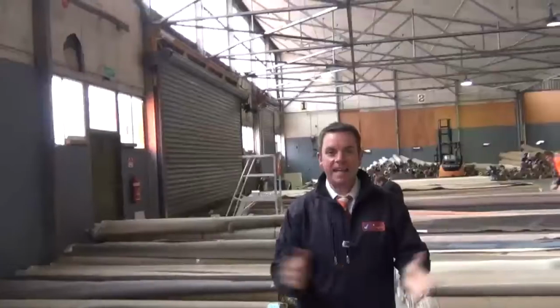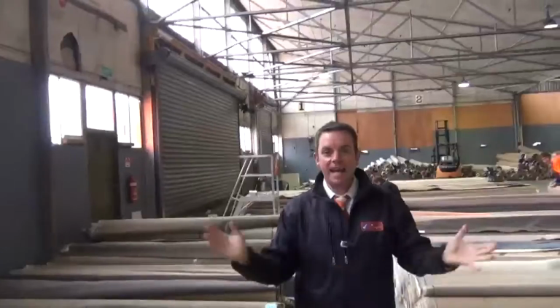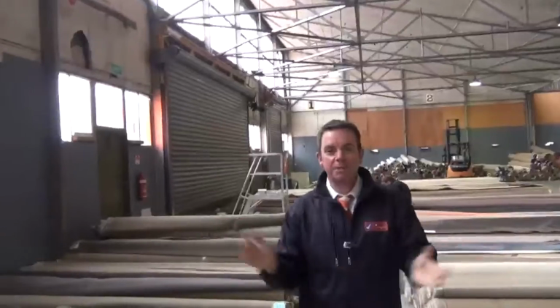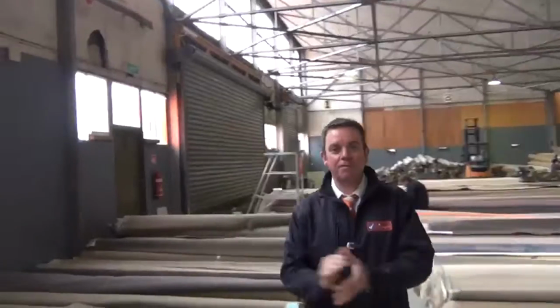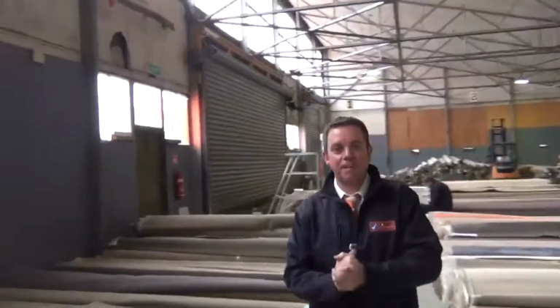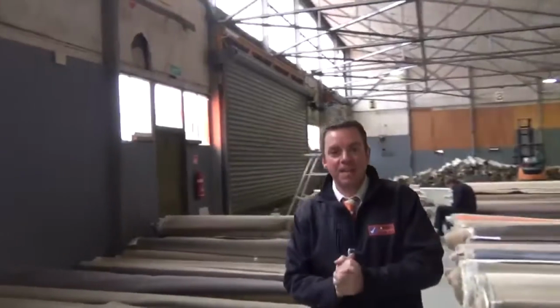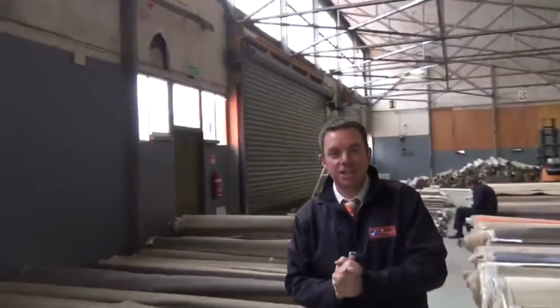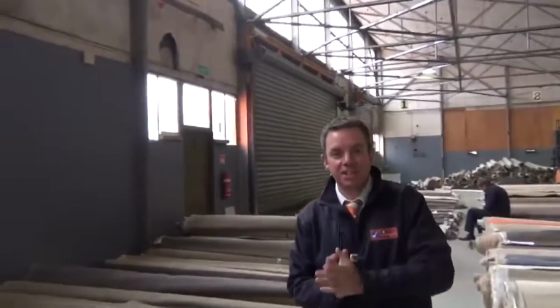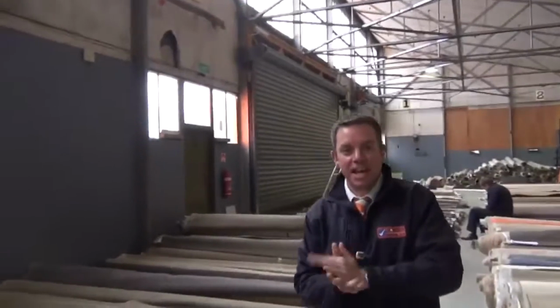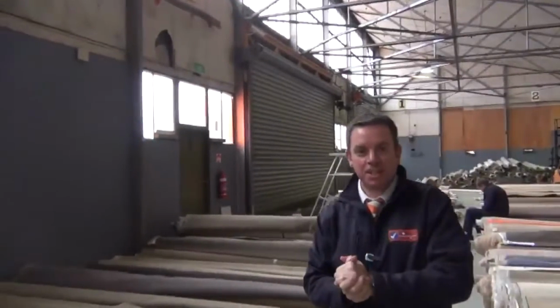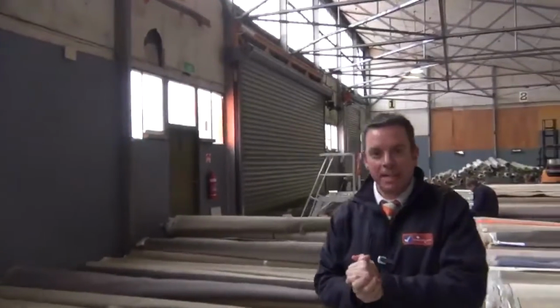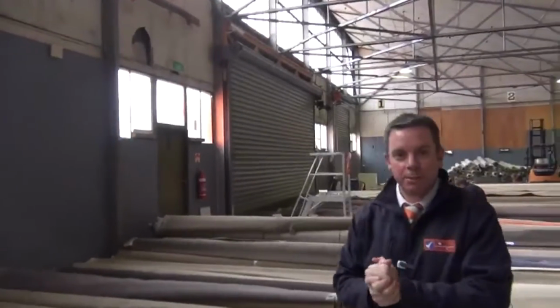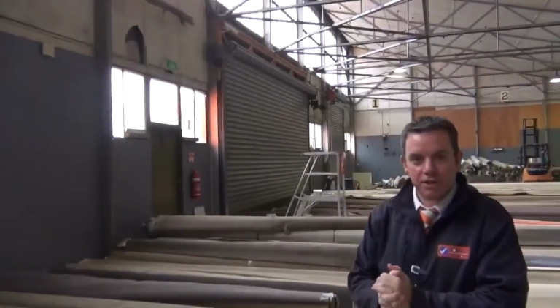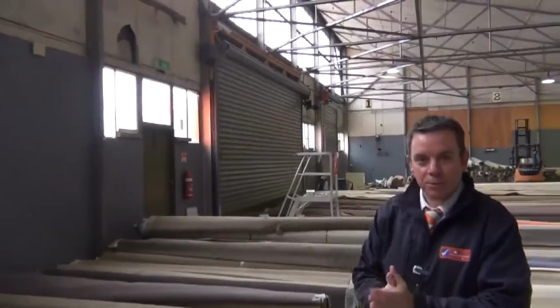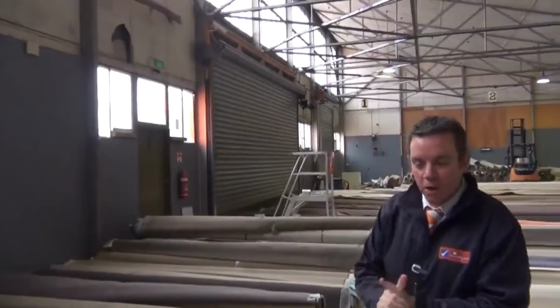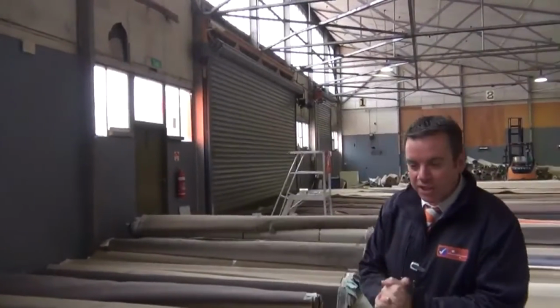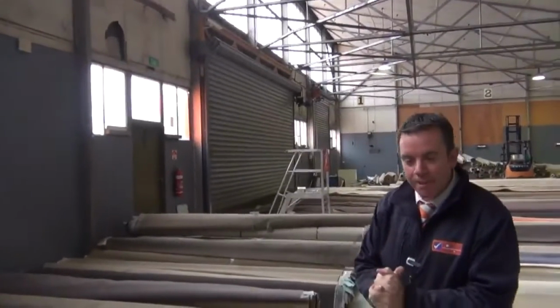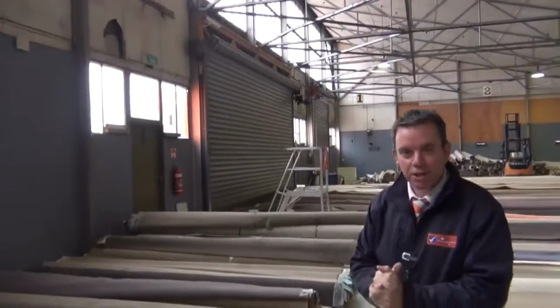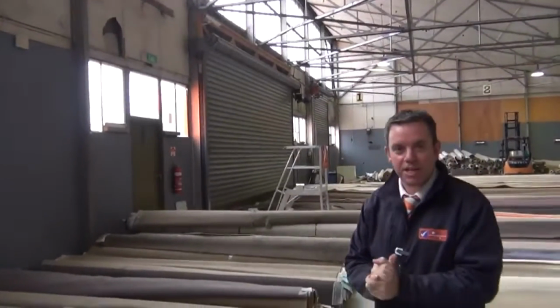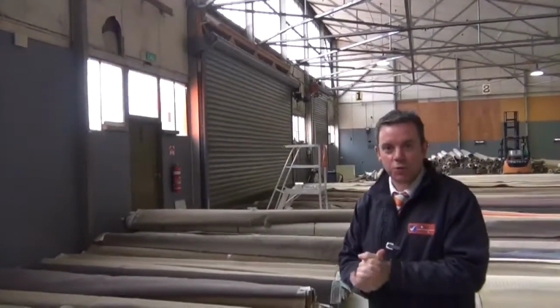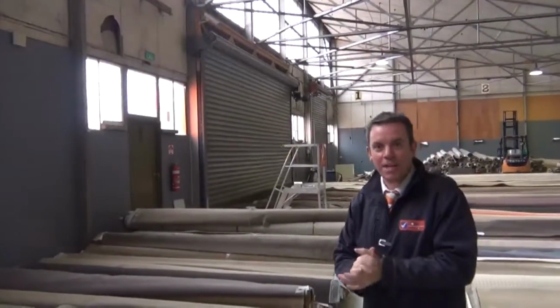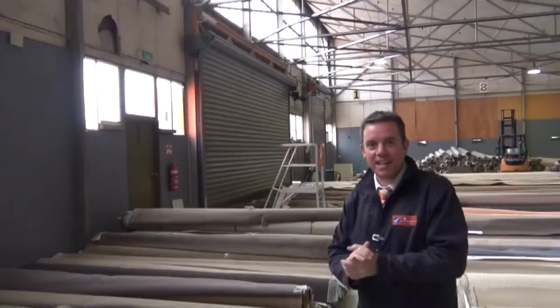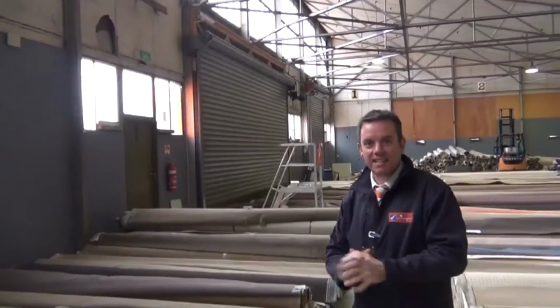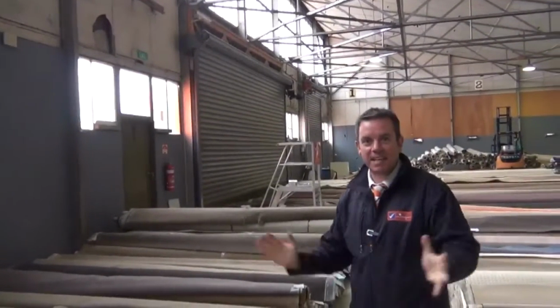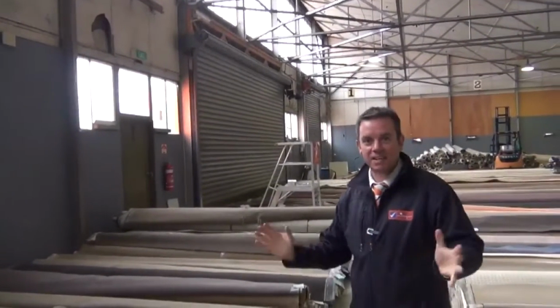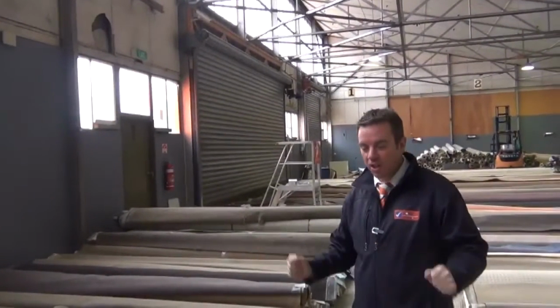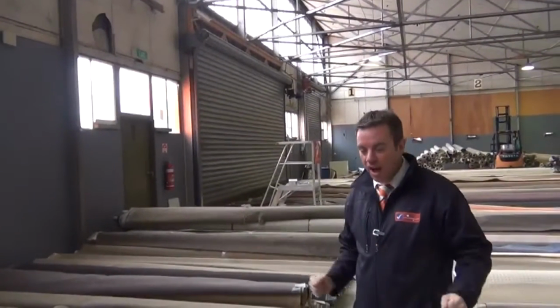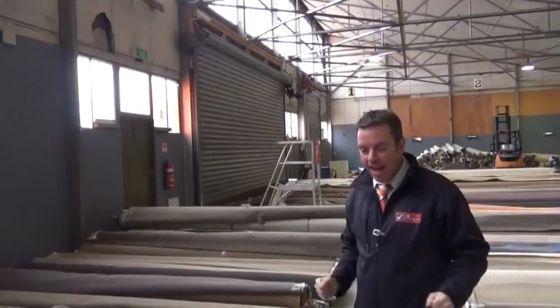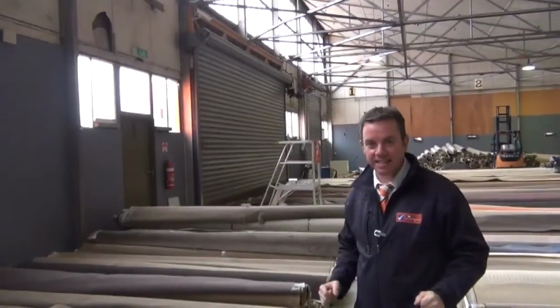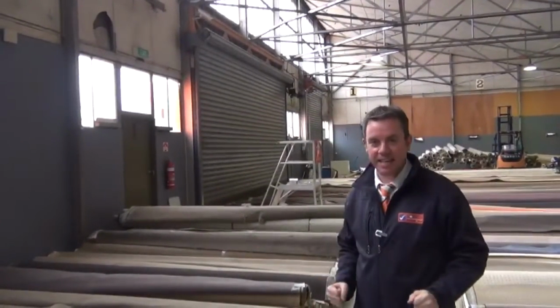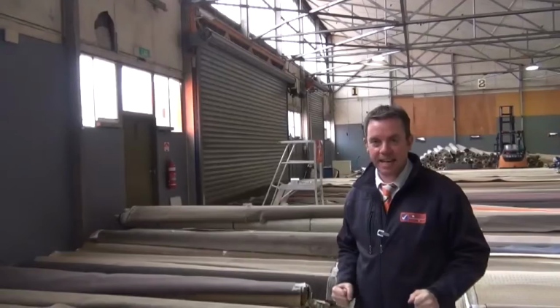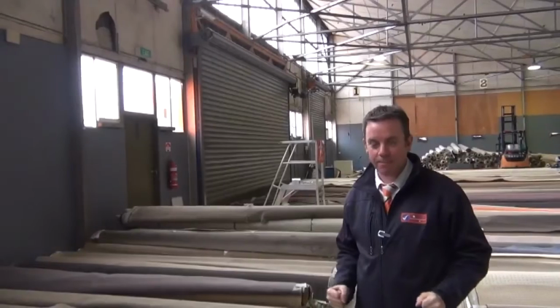G'day, I'm John from Fowls Auction Sales. I'm here to preview tomorrow's carpet auction - that's Wednesday the 2nd of July at 10am.